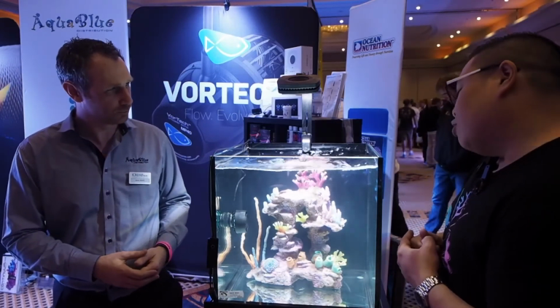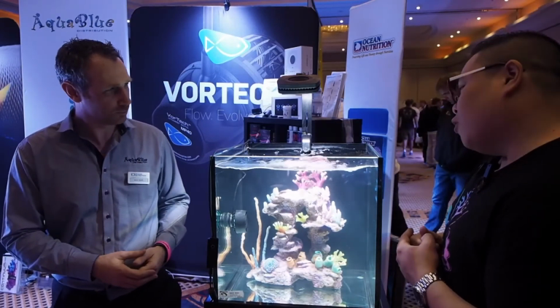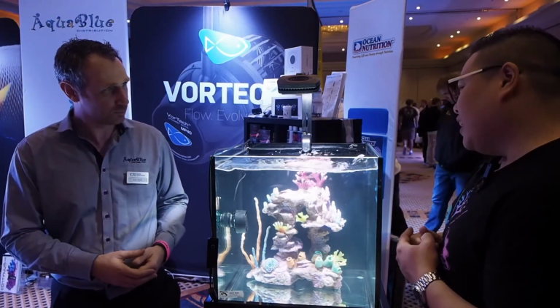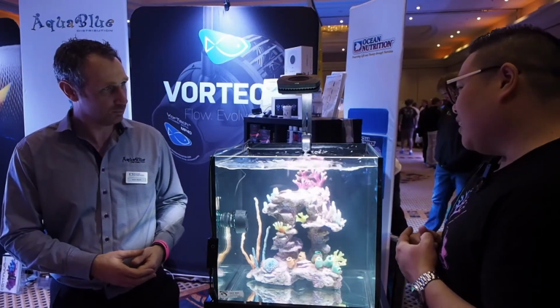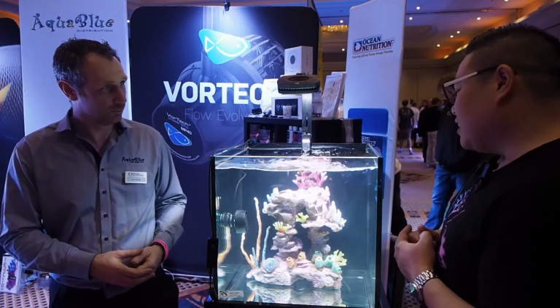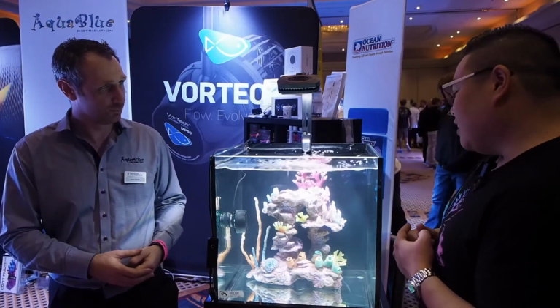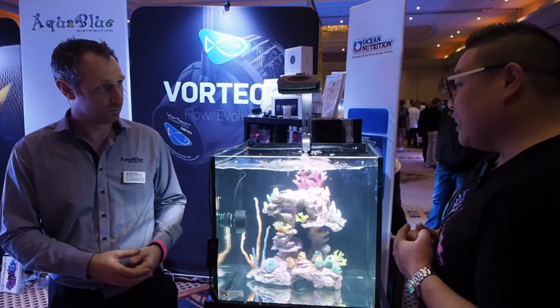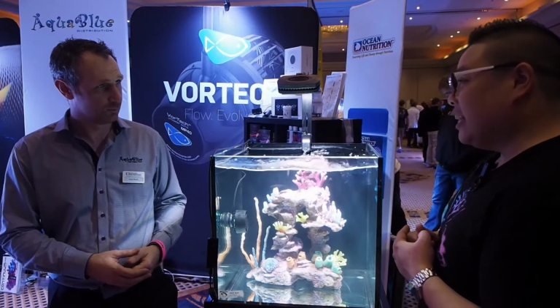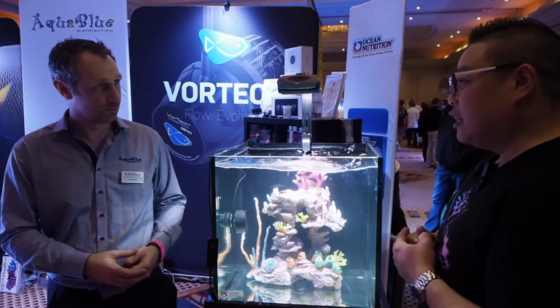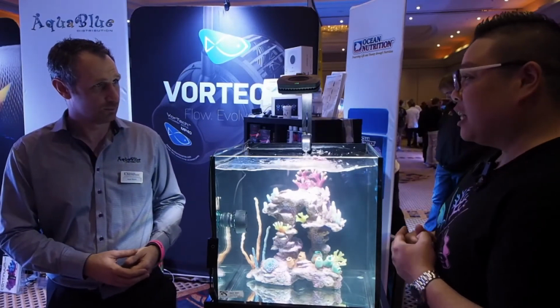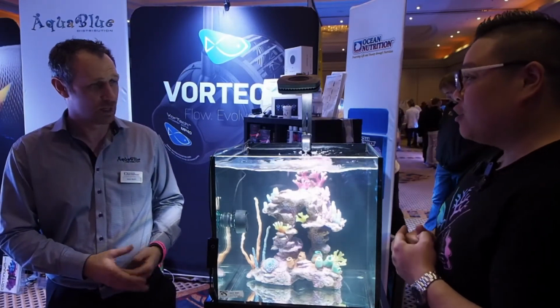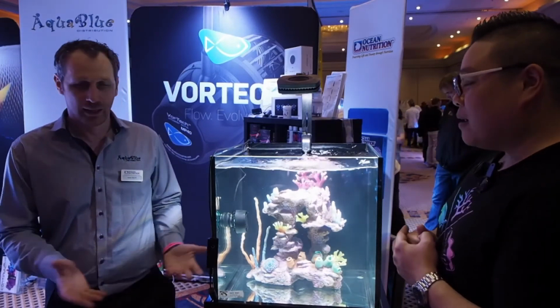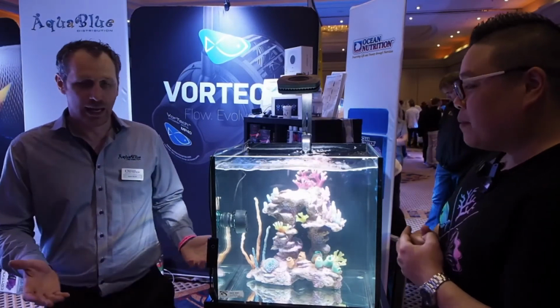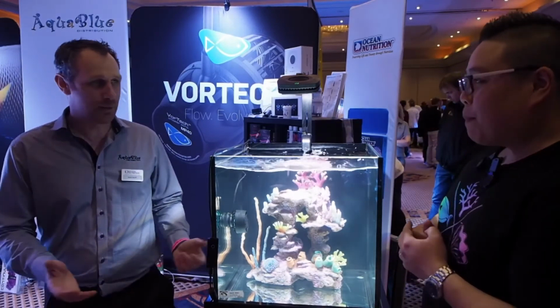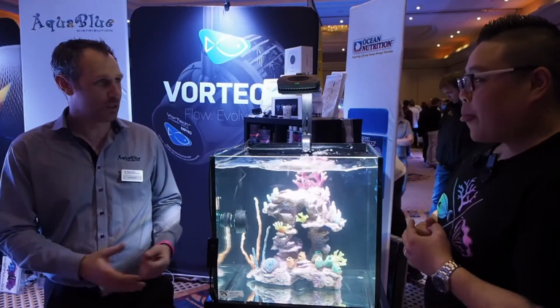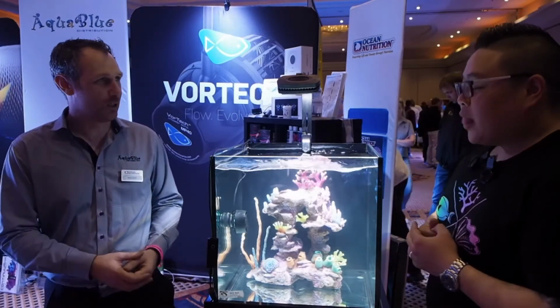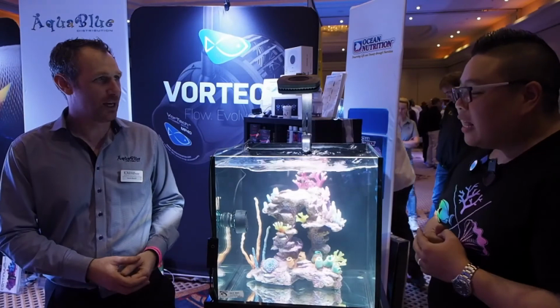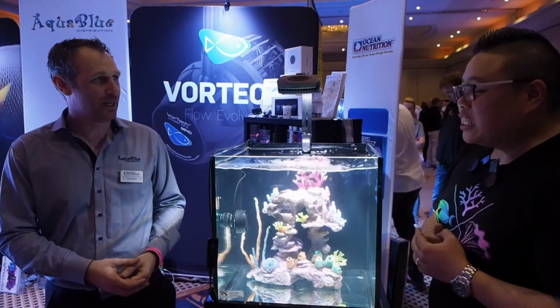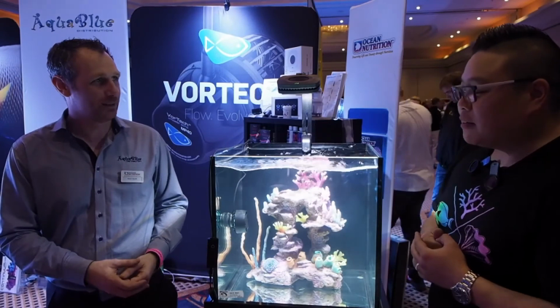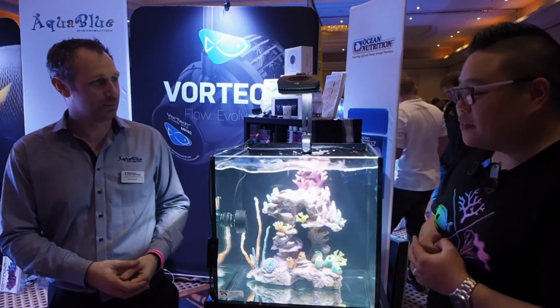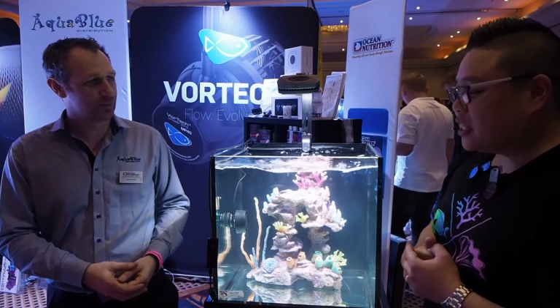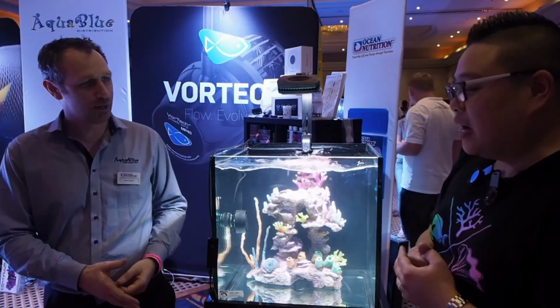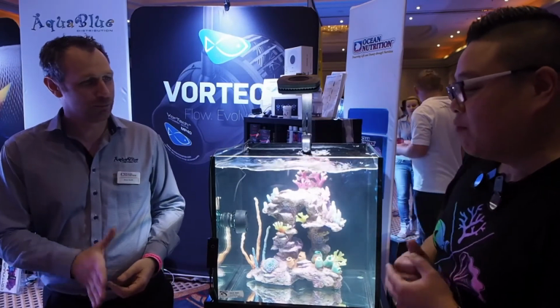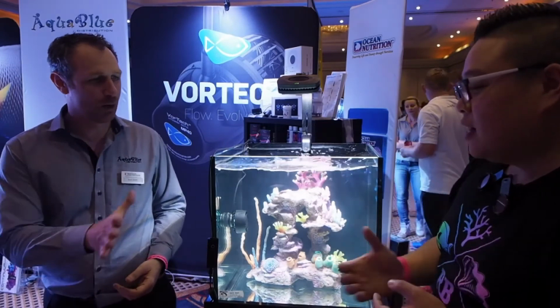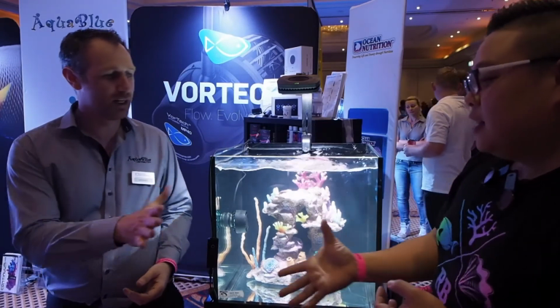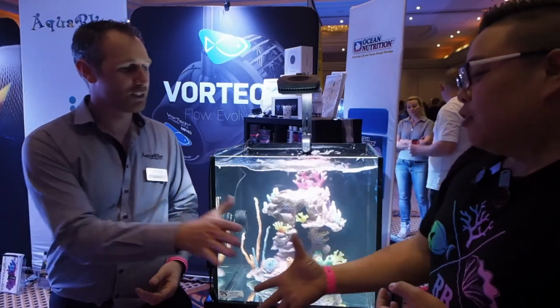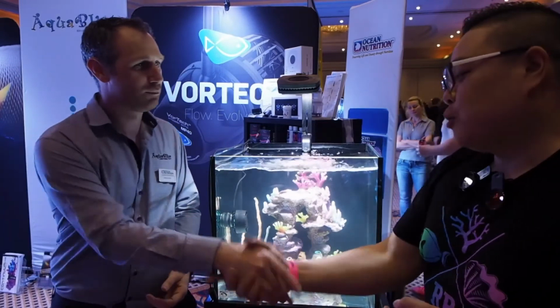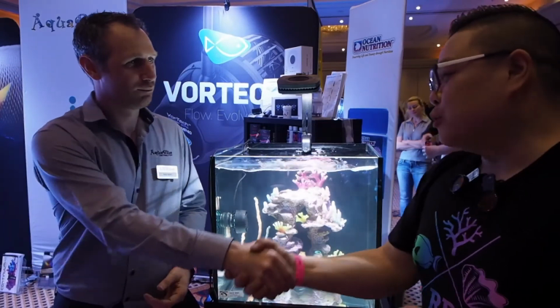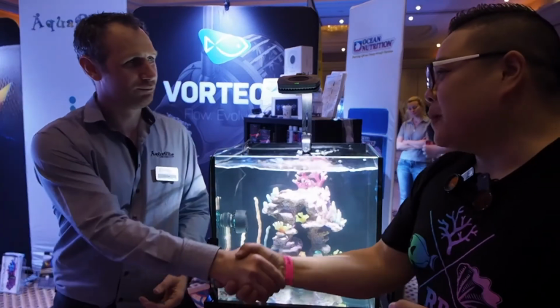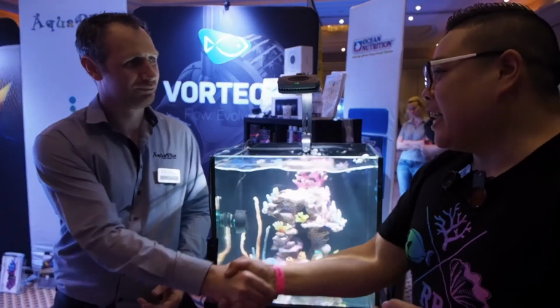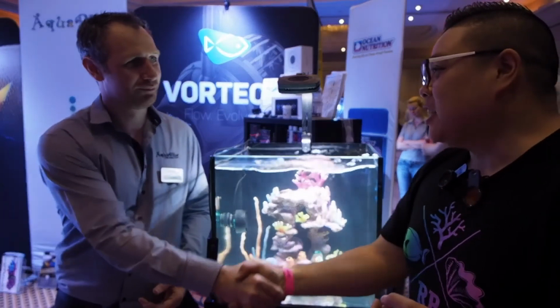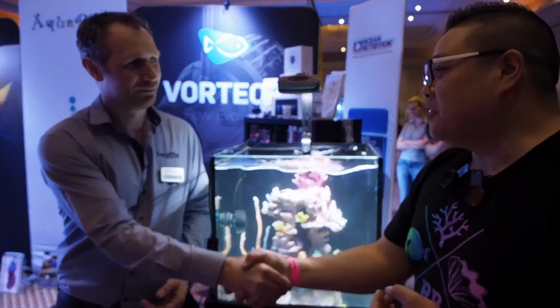Look forward to hitting the shelves, seeing it out on the shelves. Absolutely. Thank you so much for your time. No worries. I'm sure we'll speak again soon.